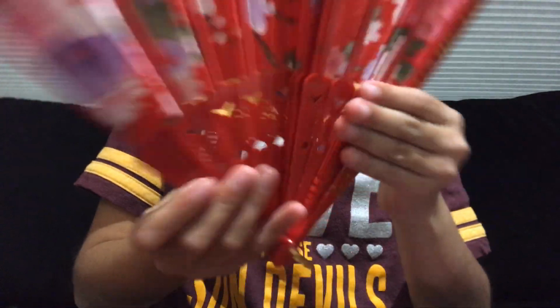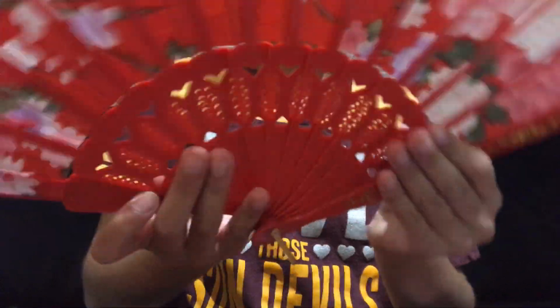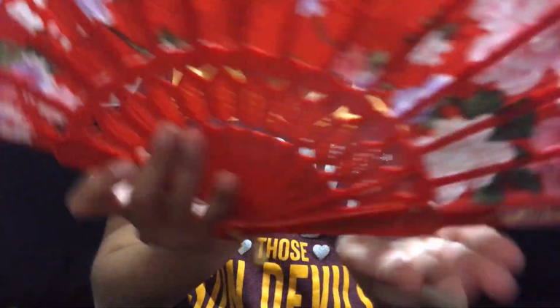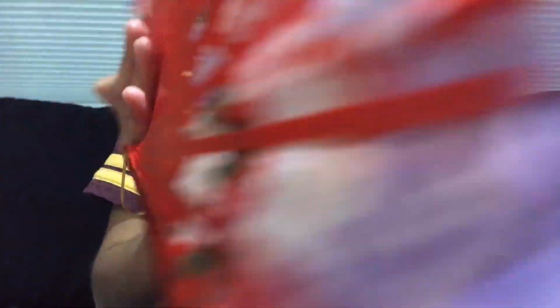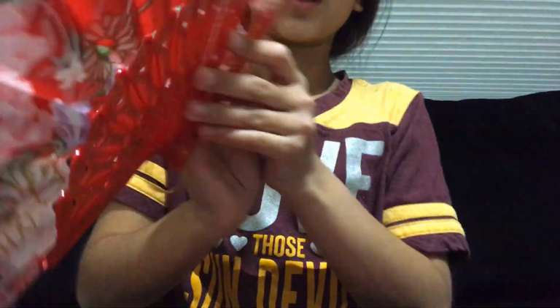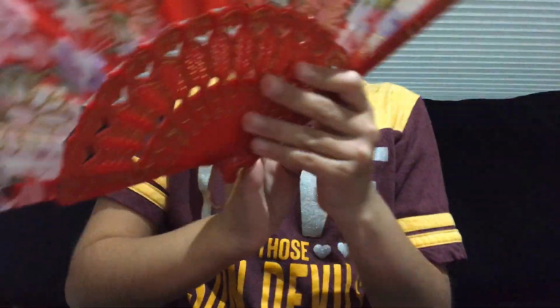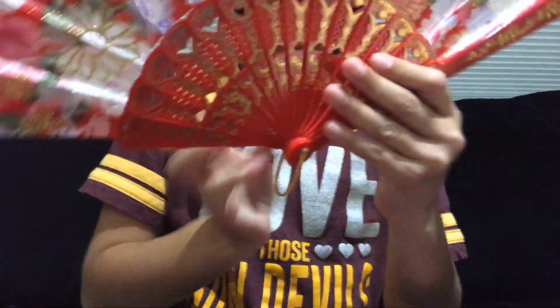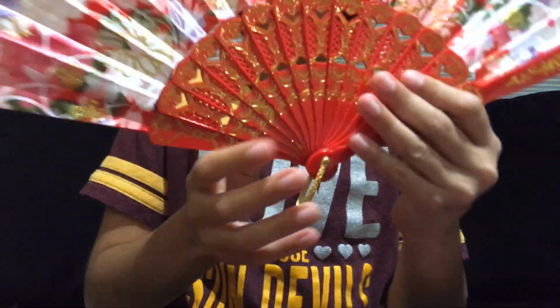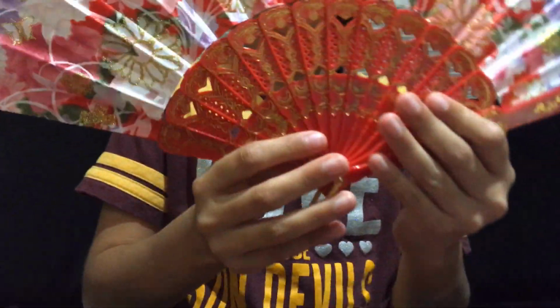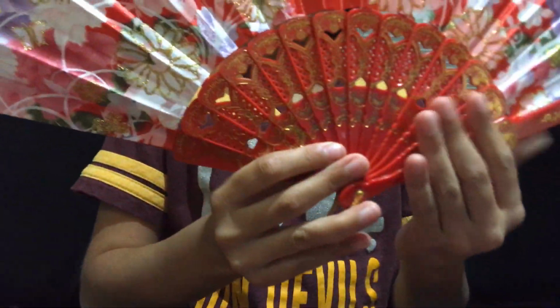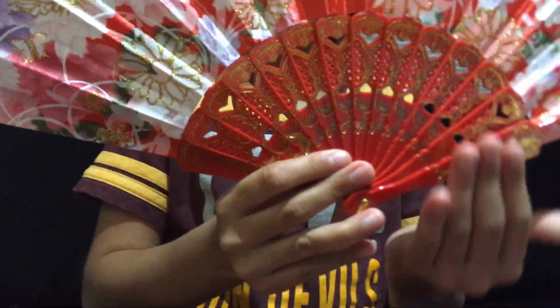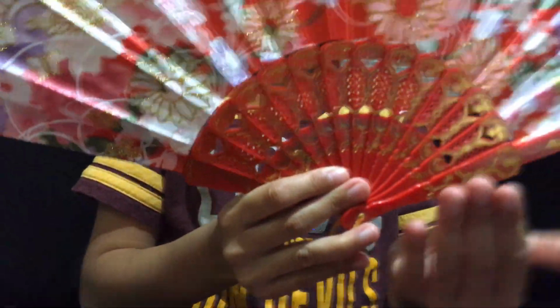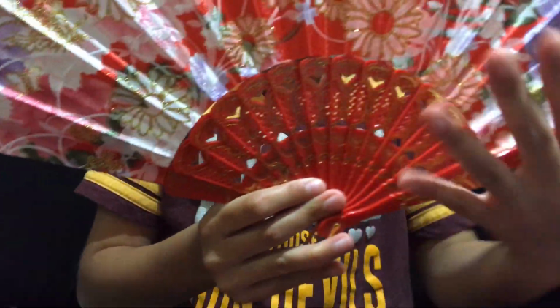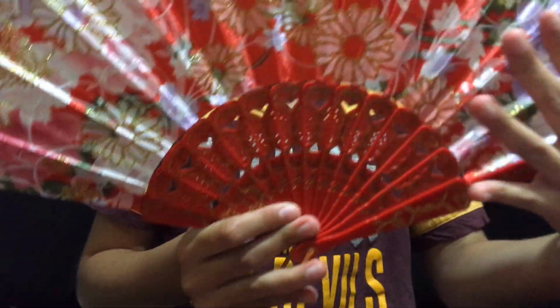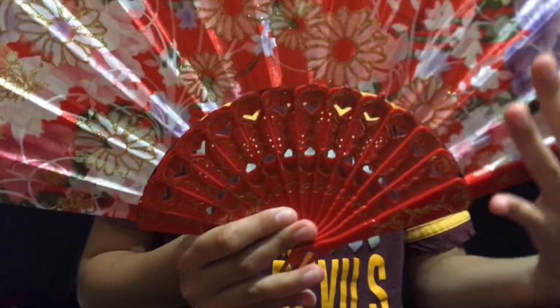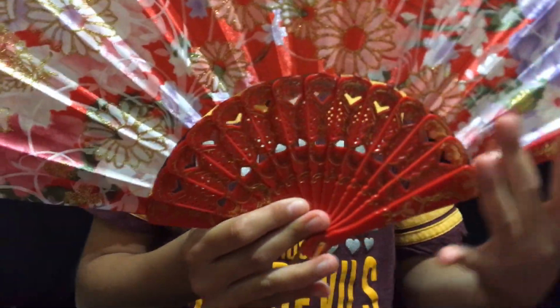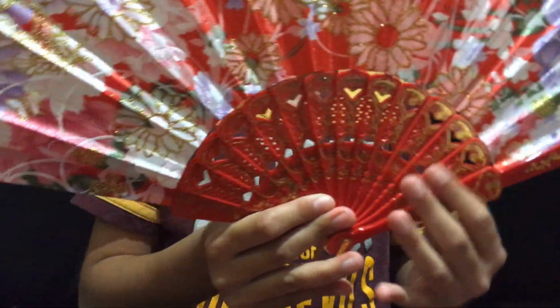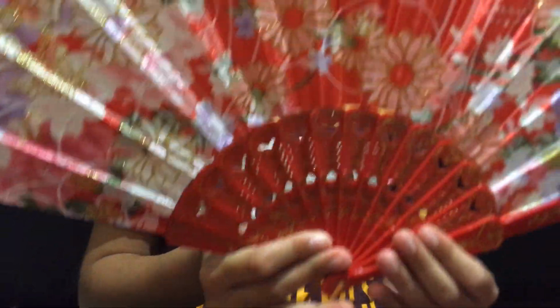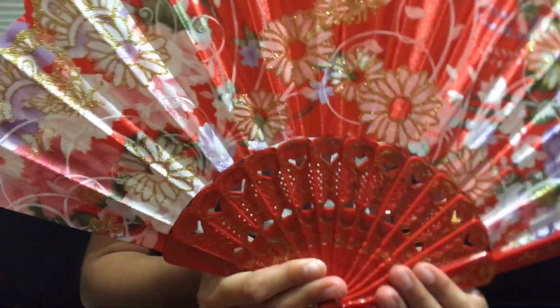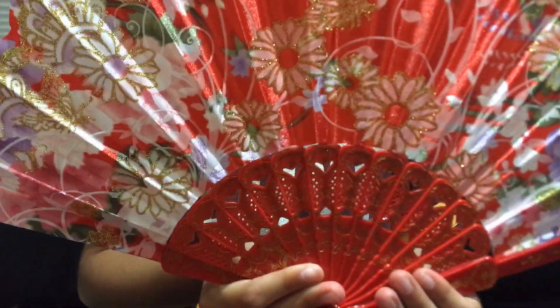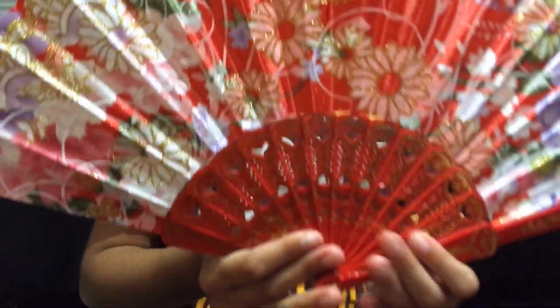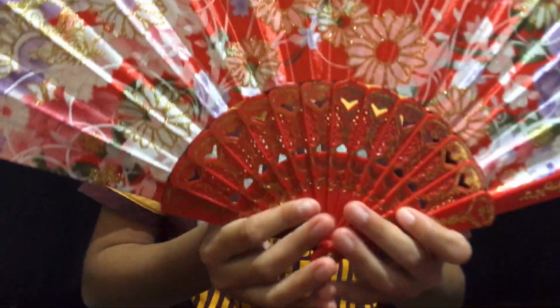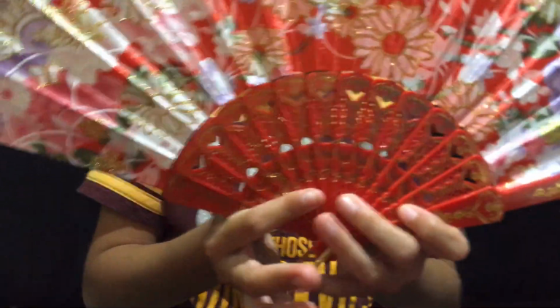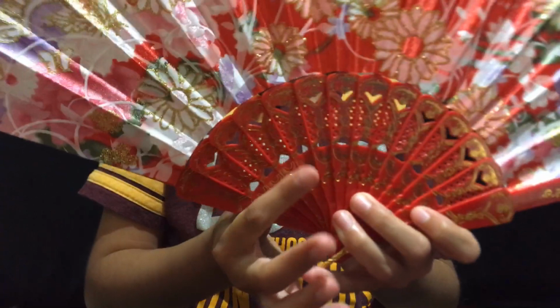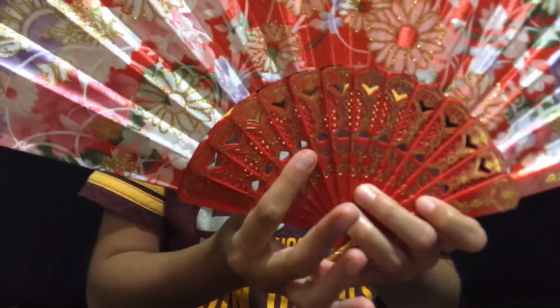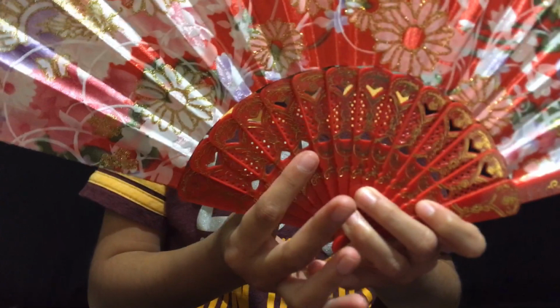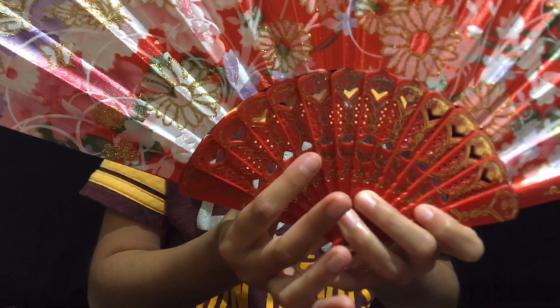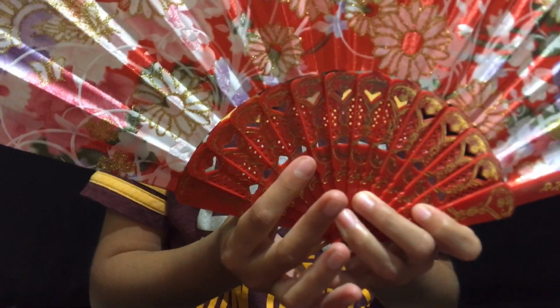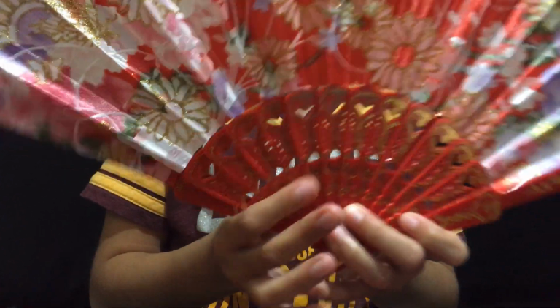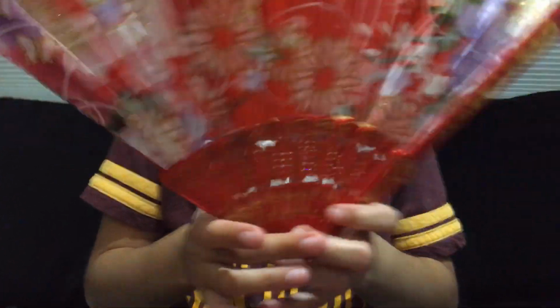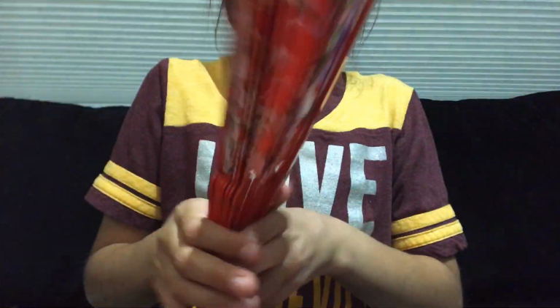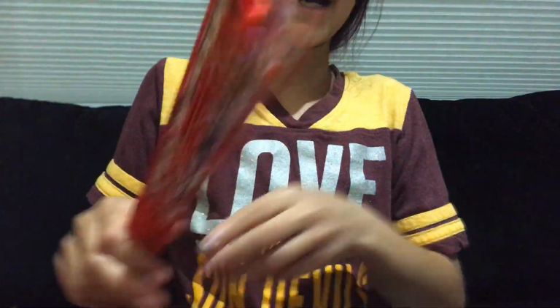I'm going to start off with this fan. As you can see, it has flowers and it has this gold design.